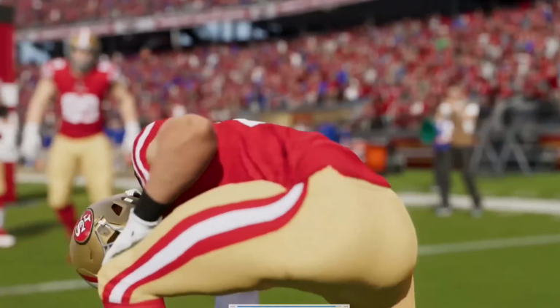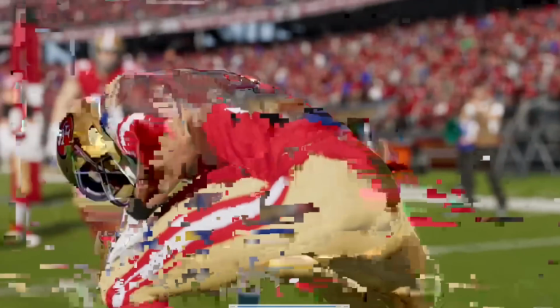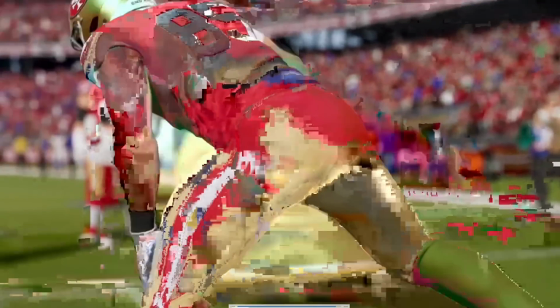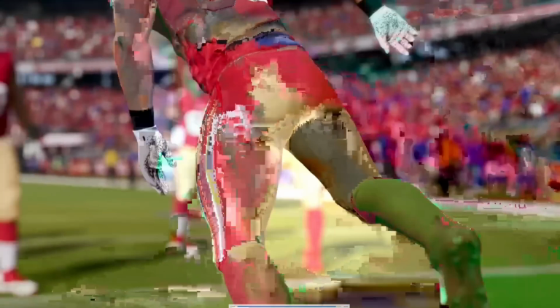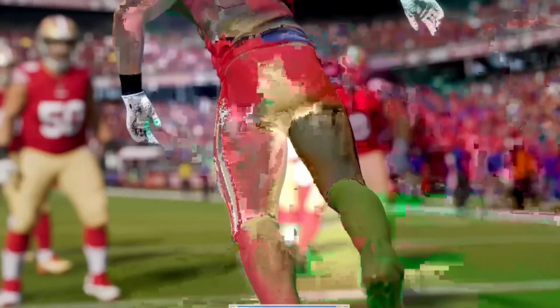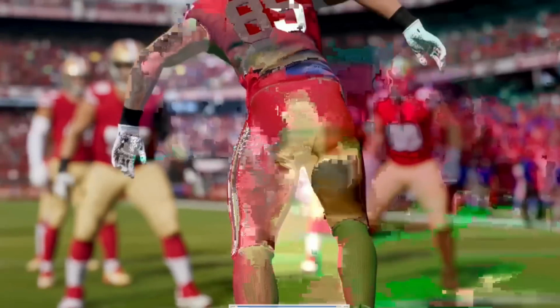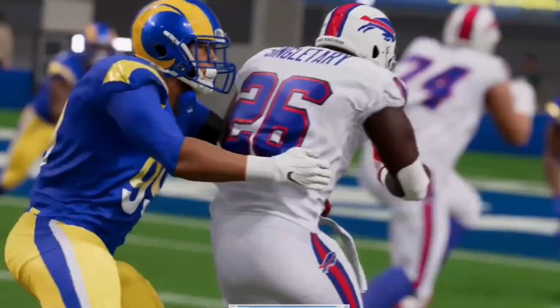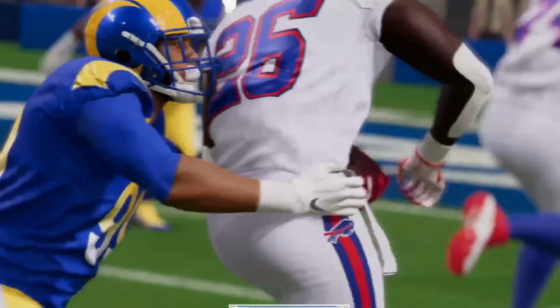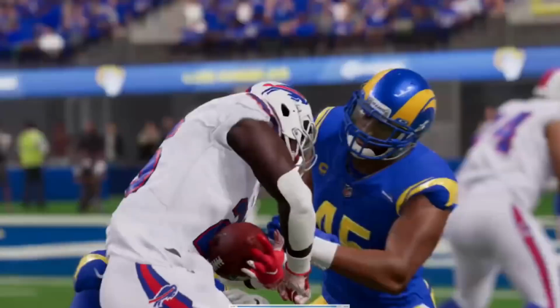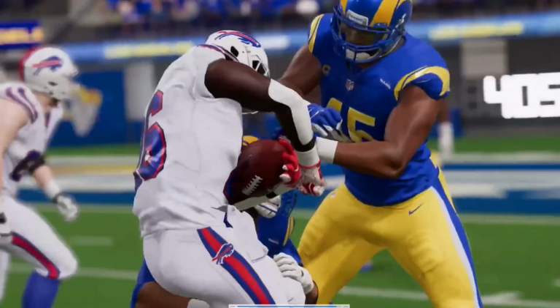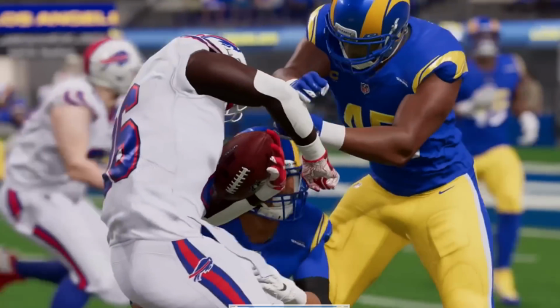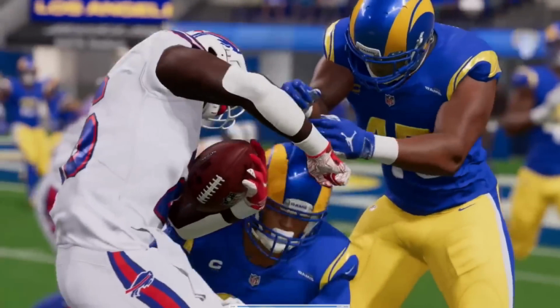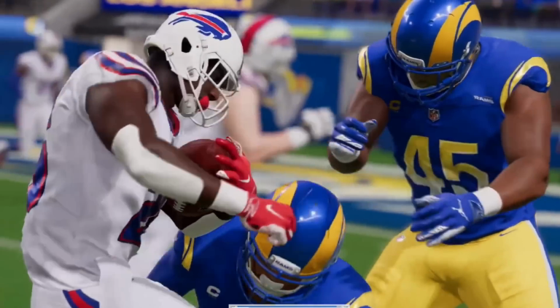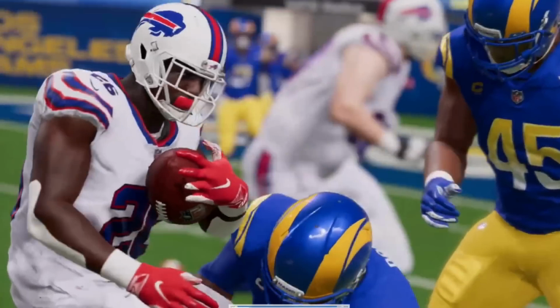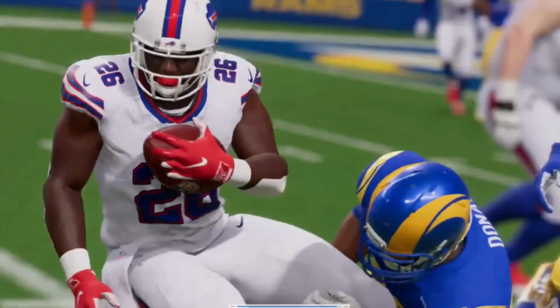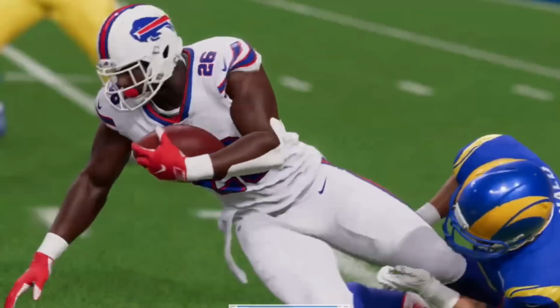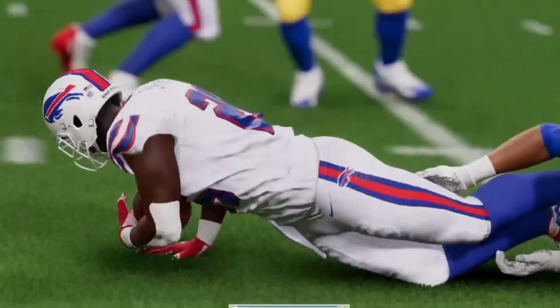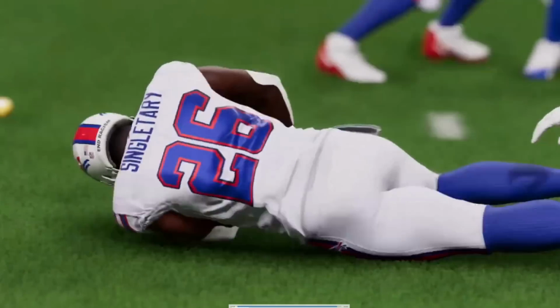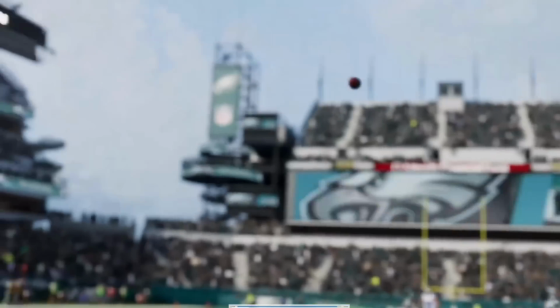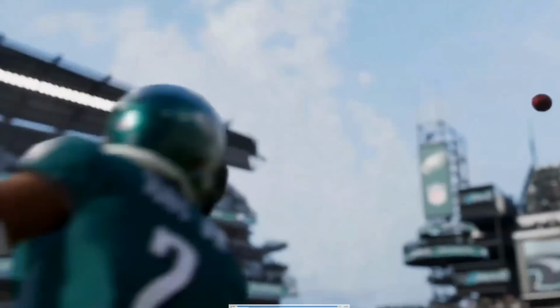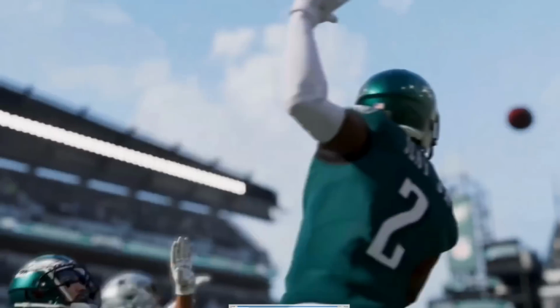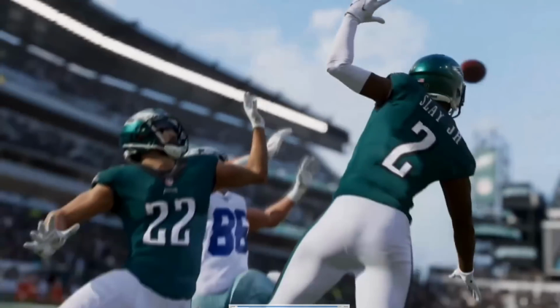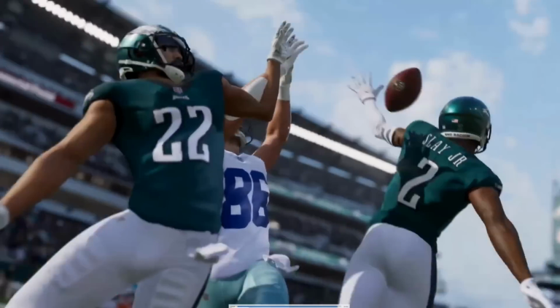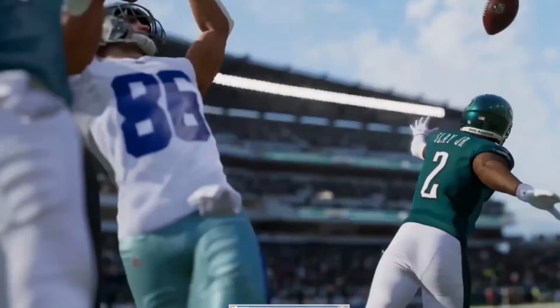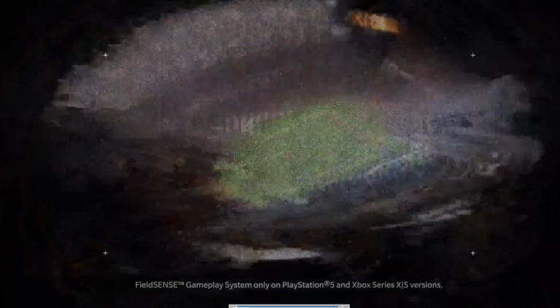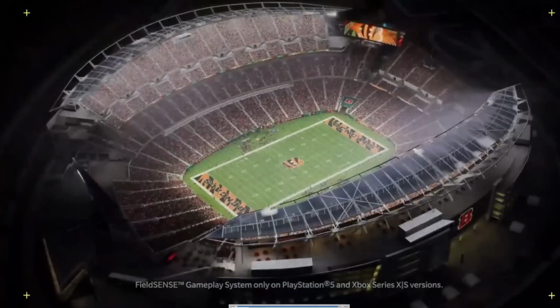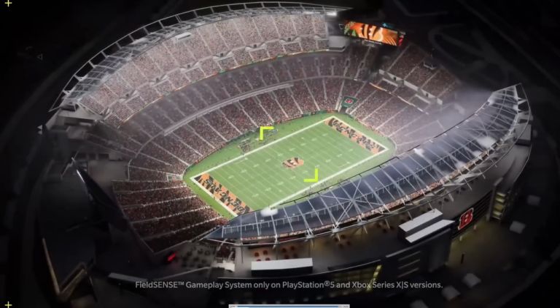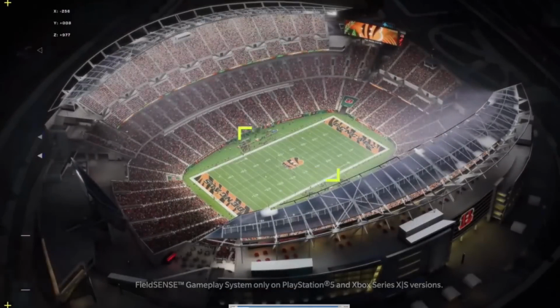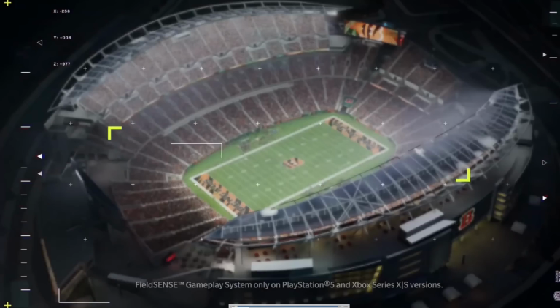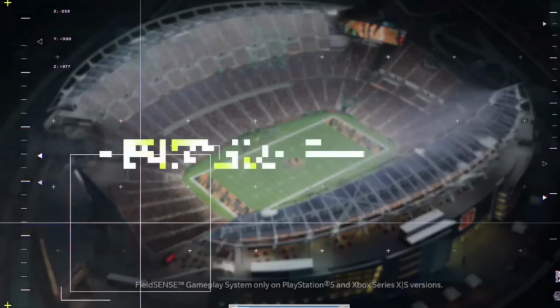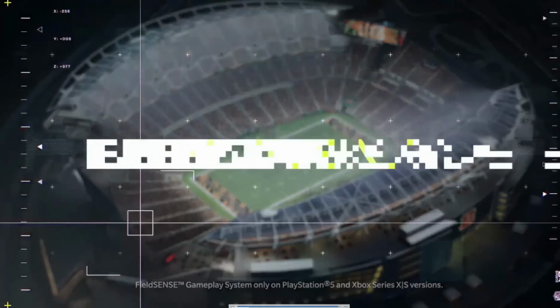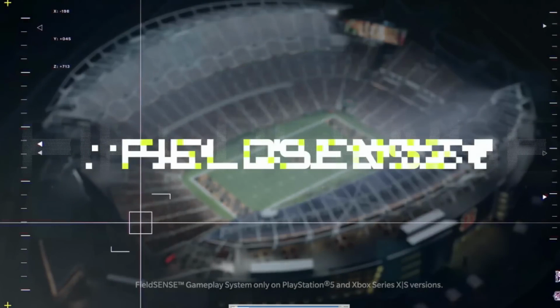The team built this year's game to empower players in a number of ways — and this is just getting started with the new foundation for gameplay through Field Sense in Madden 23.